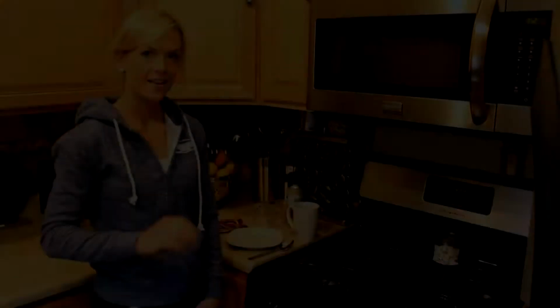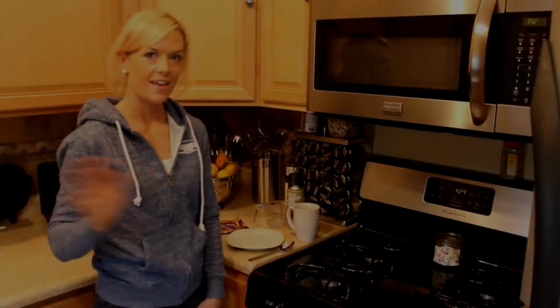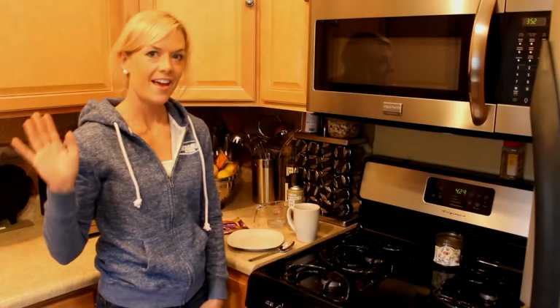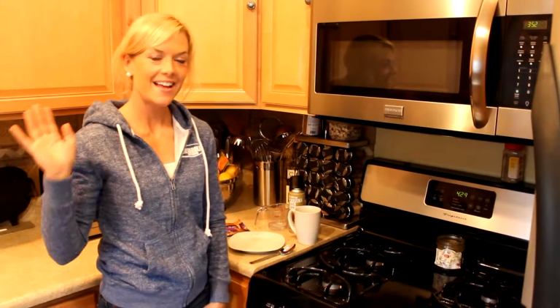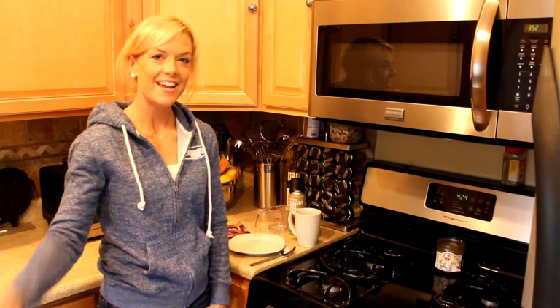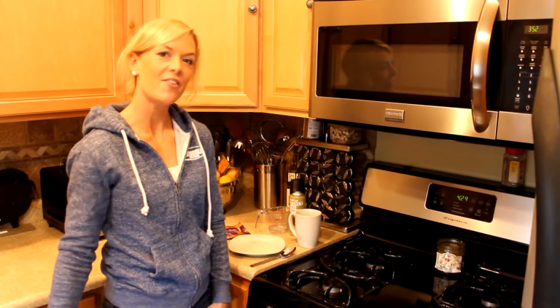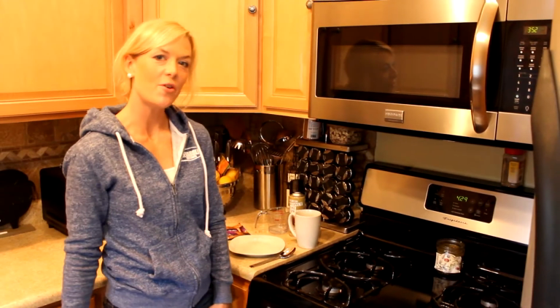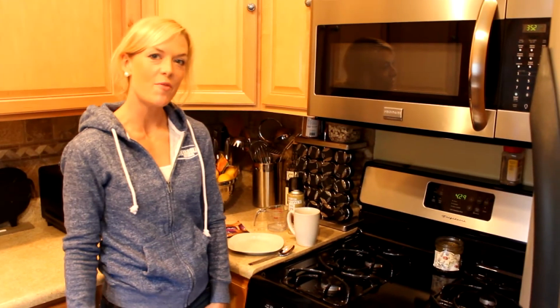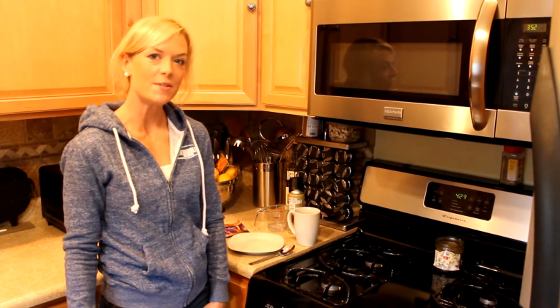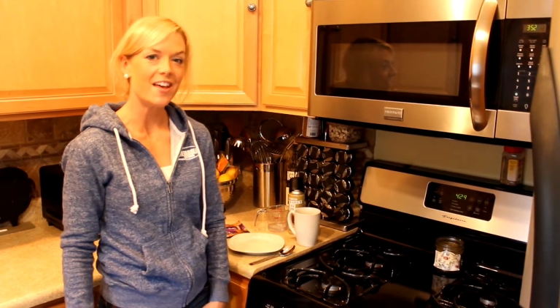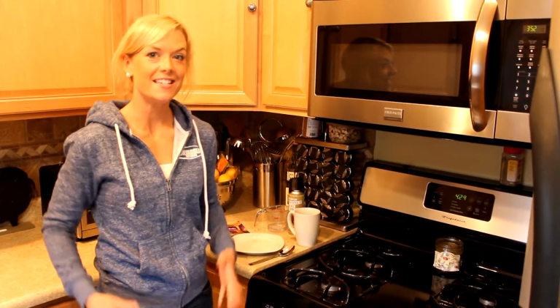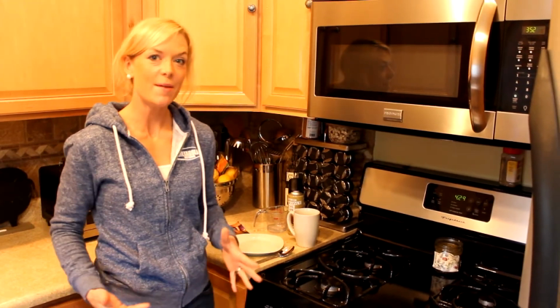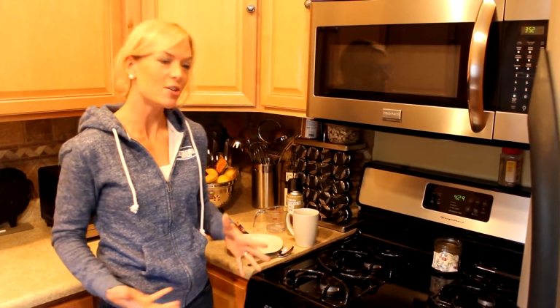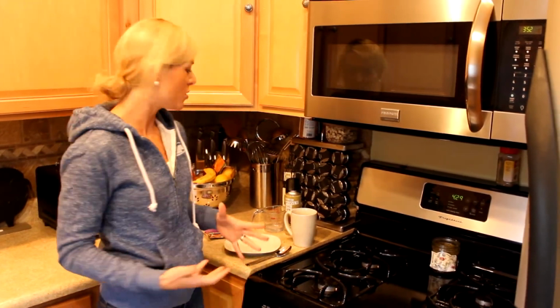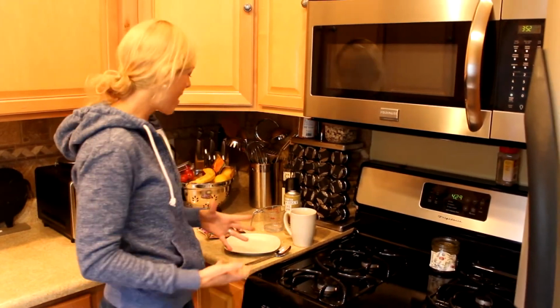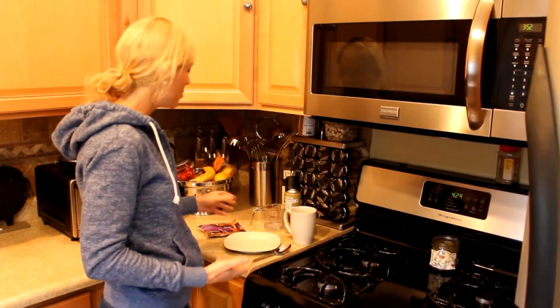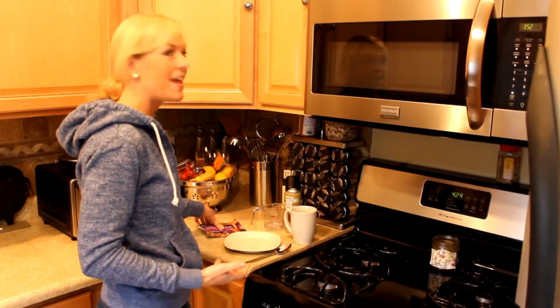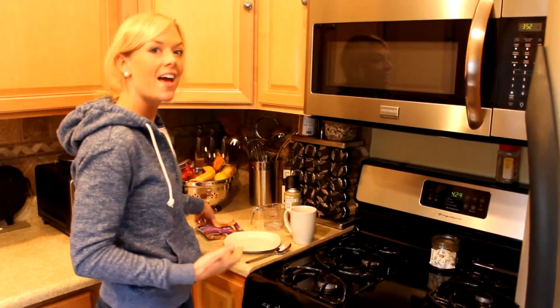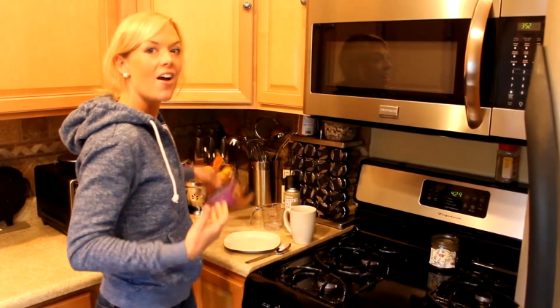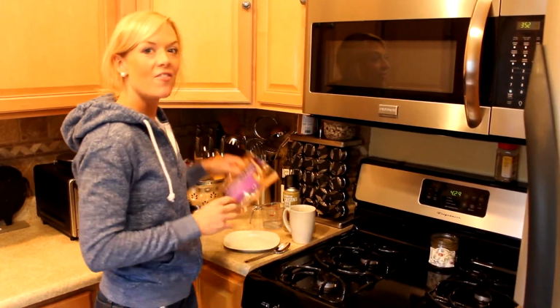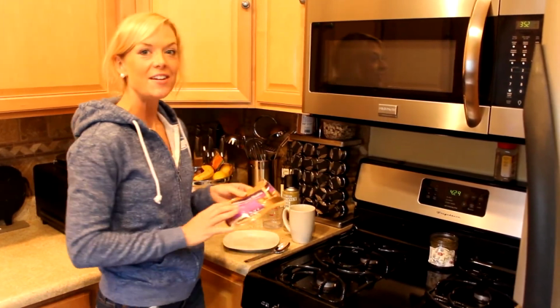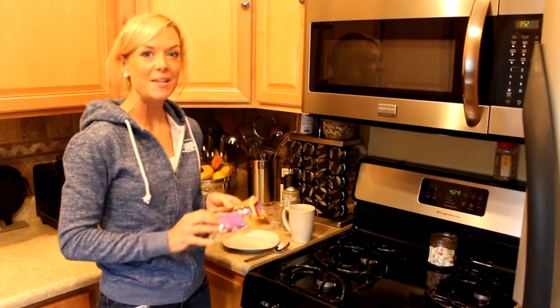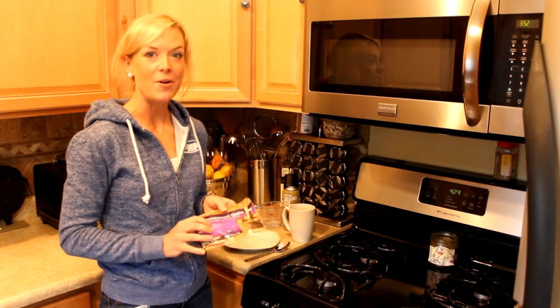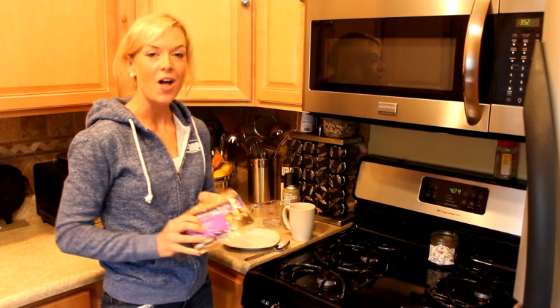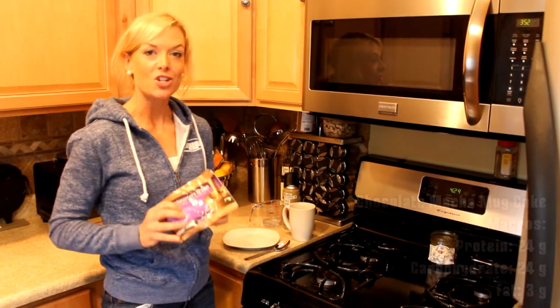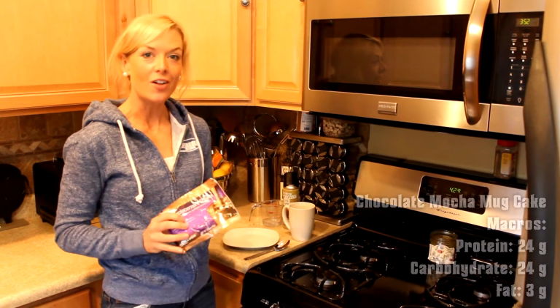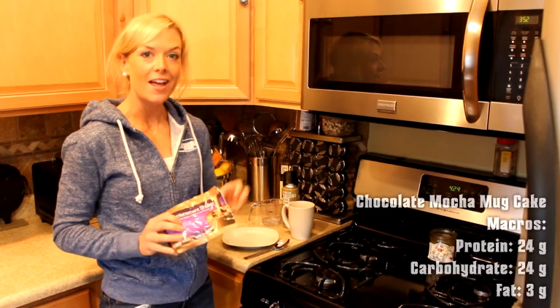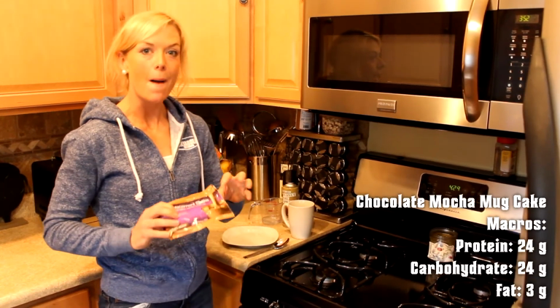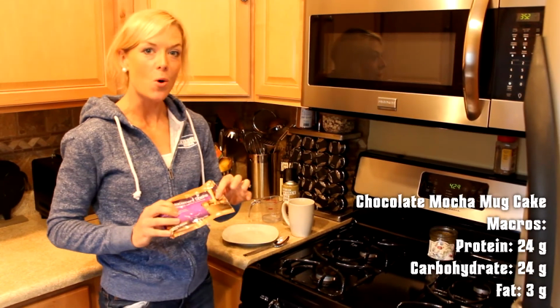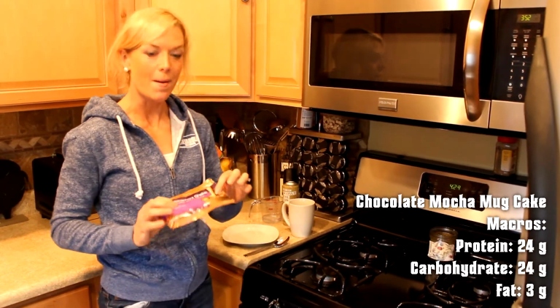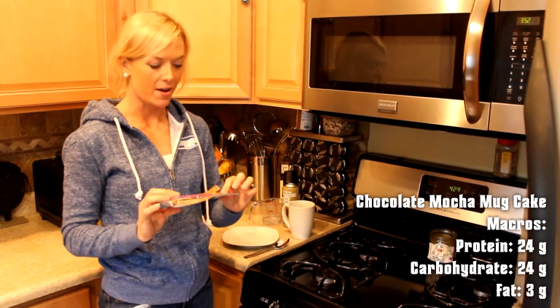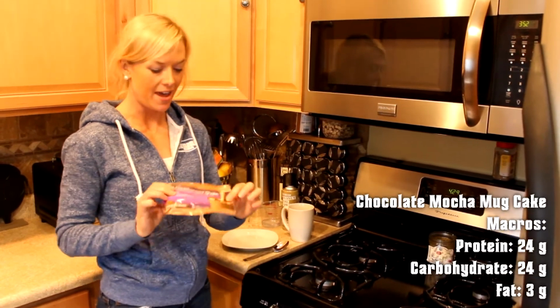Hey guys, Cara from Phelps Fit. Today I'm going to show you how to make a very simple chocolate mocha mug cake.